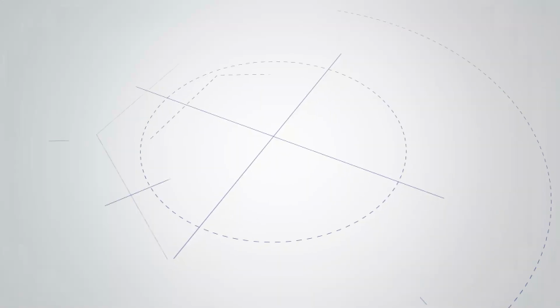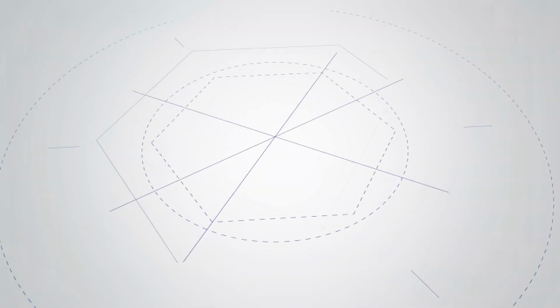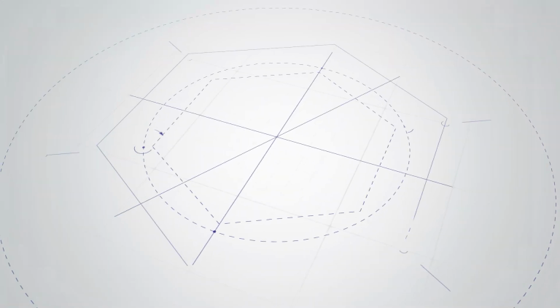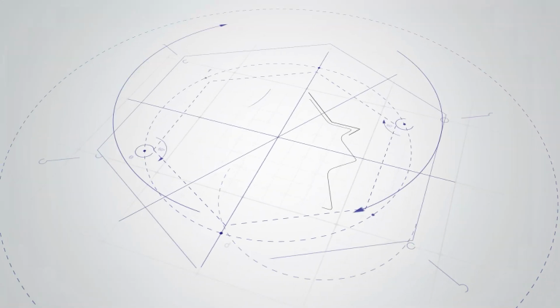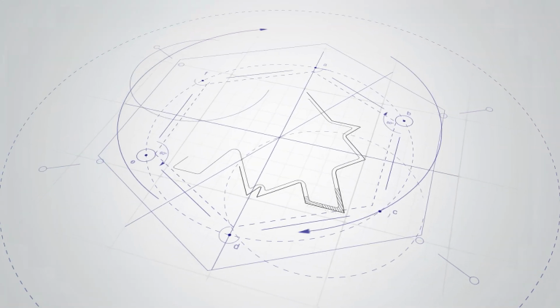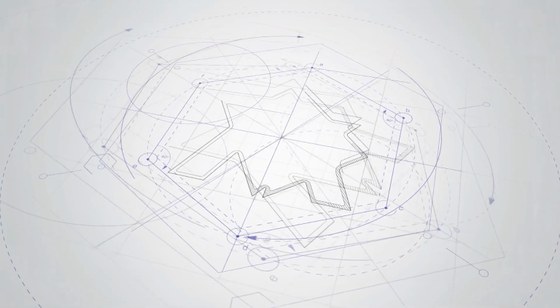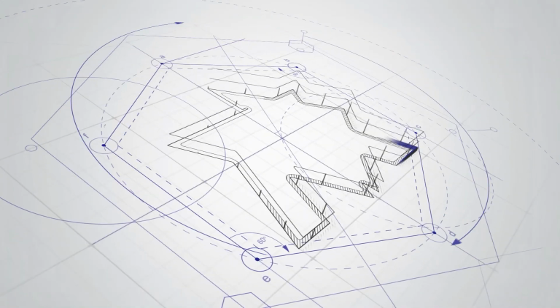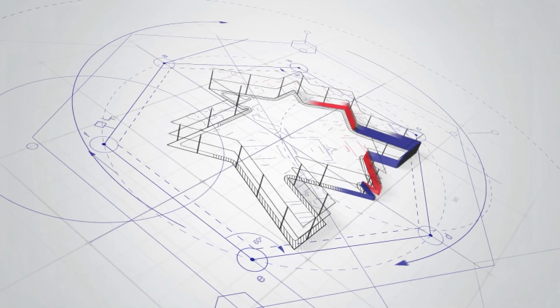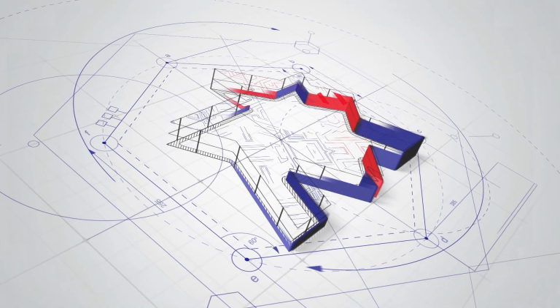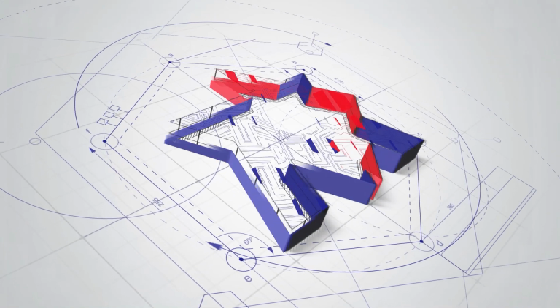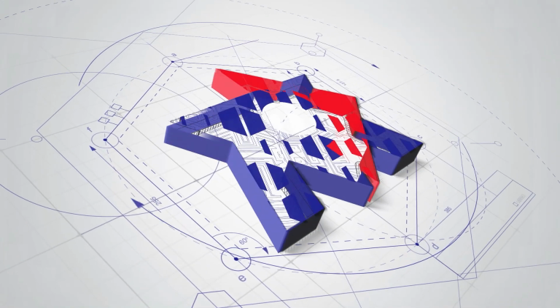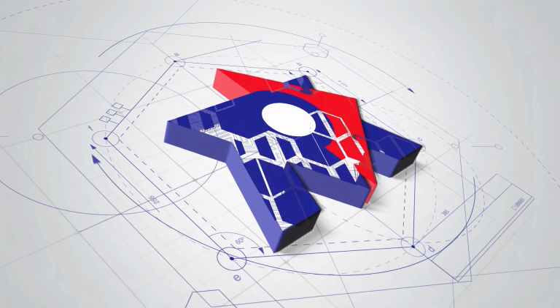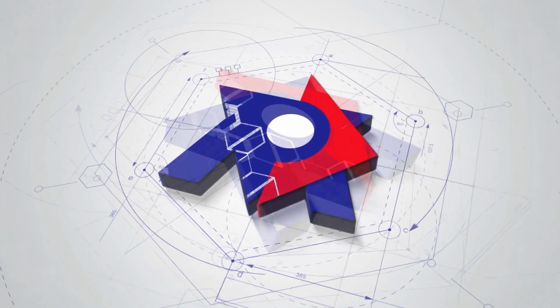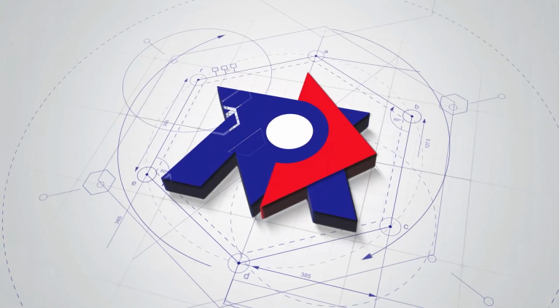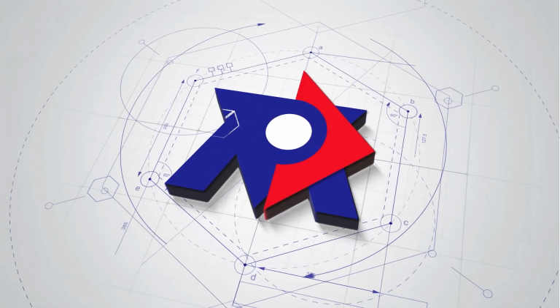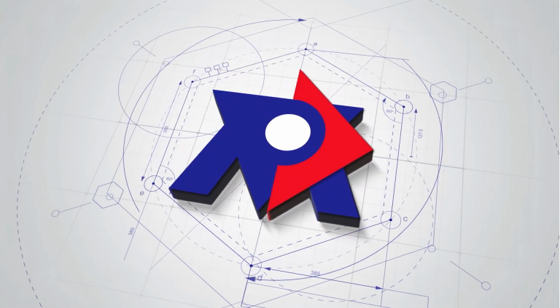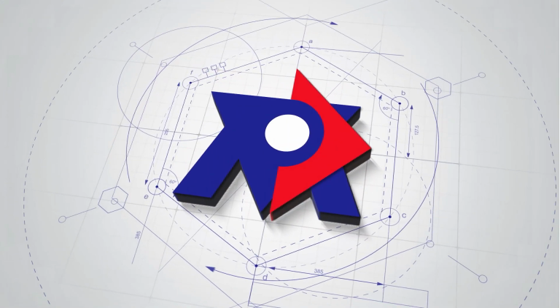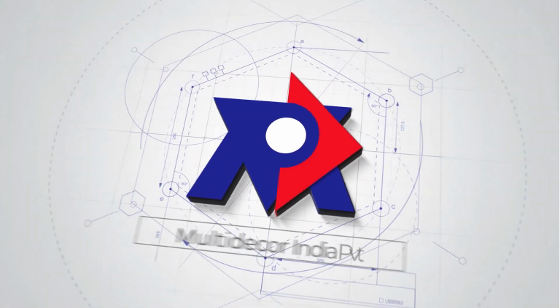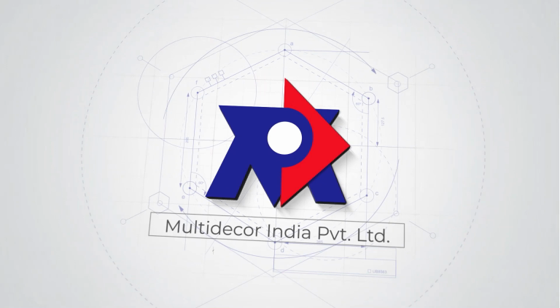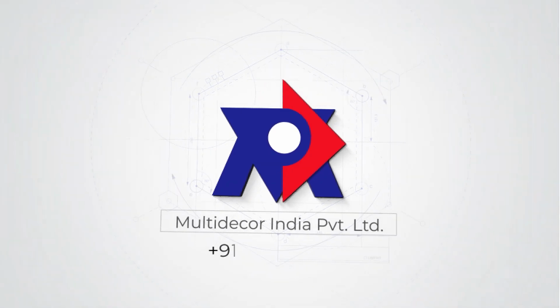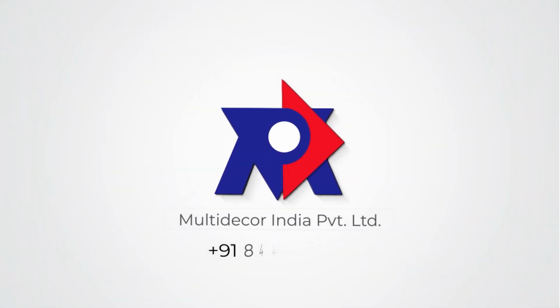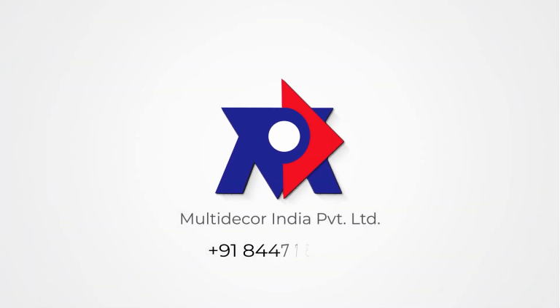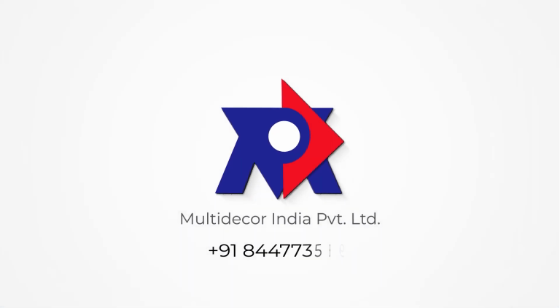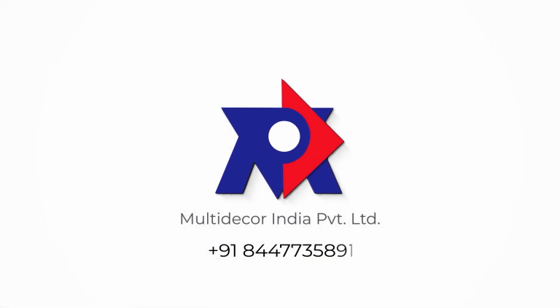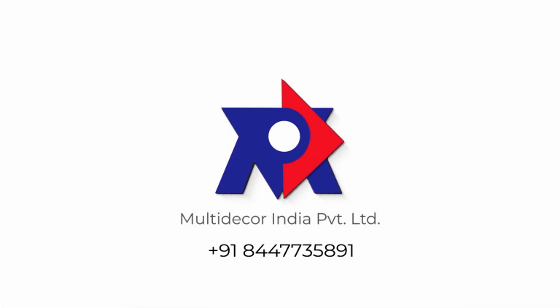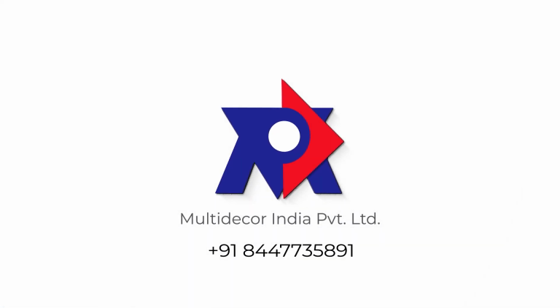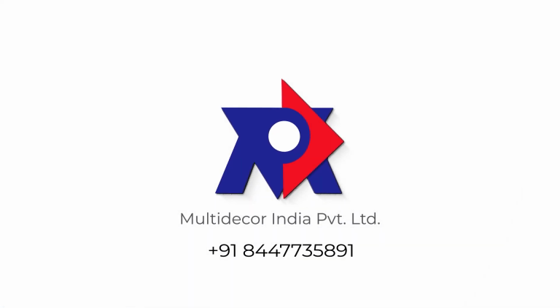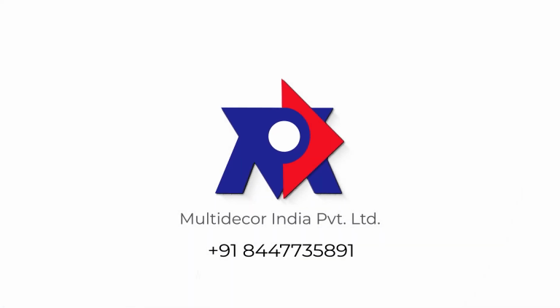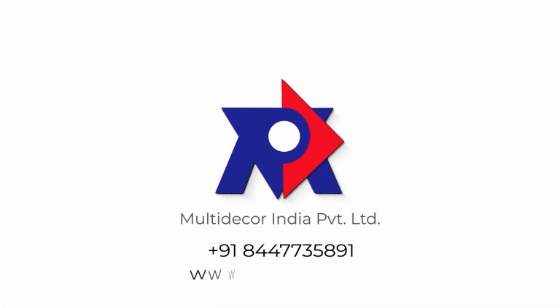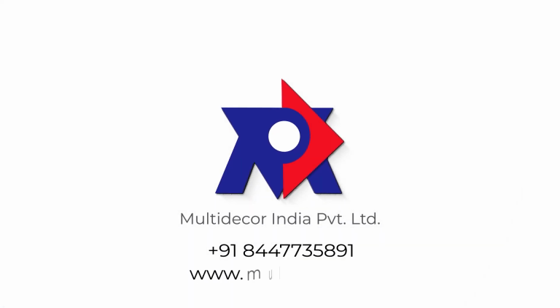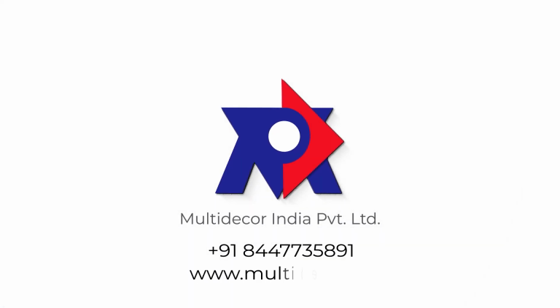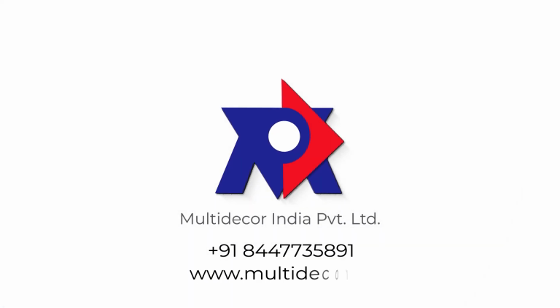We are MDIPL. For more info, contact us or visit our website.